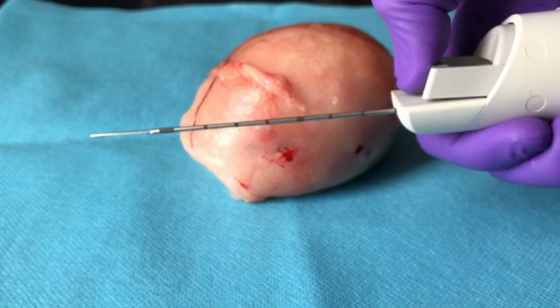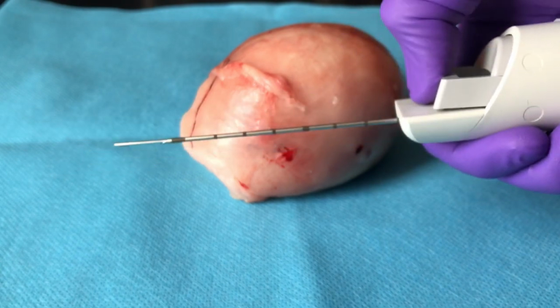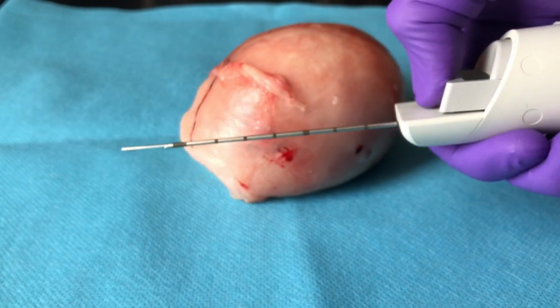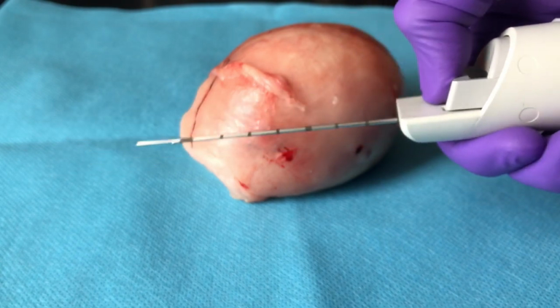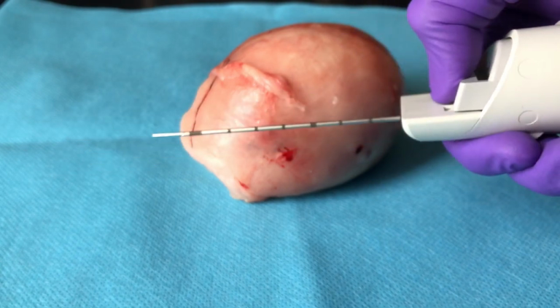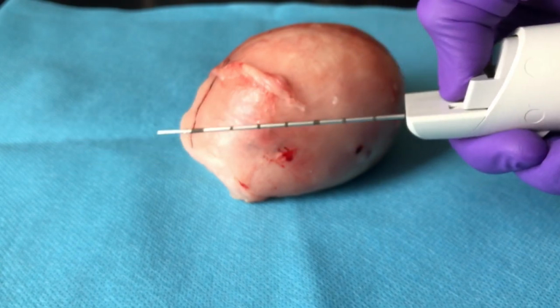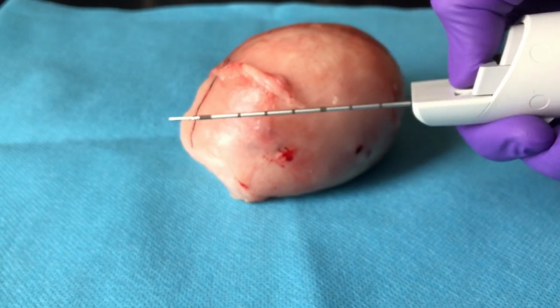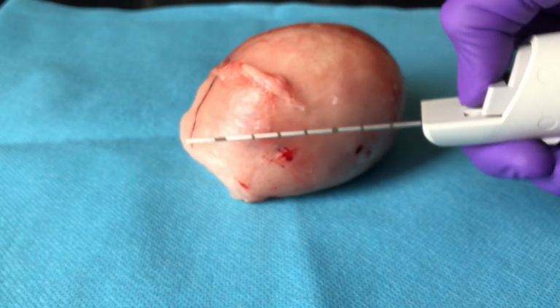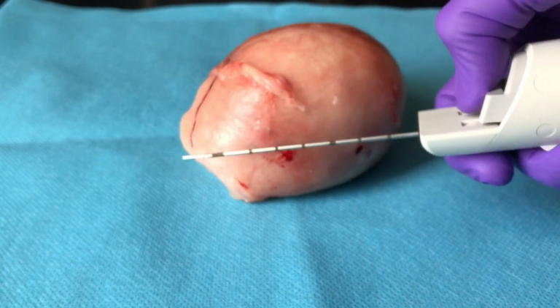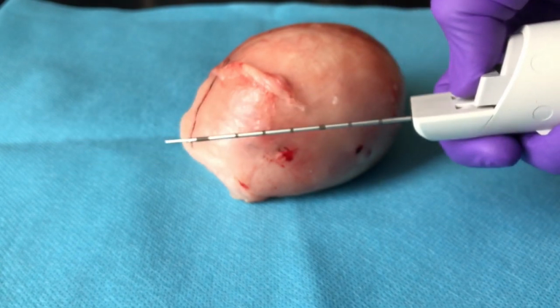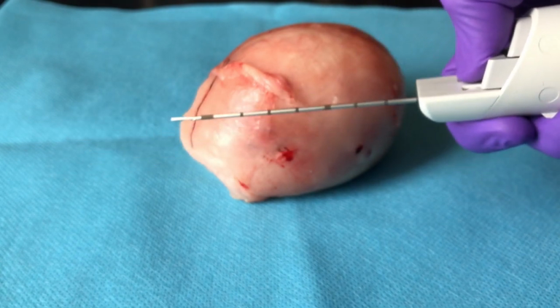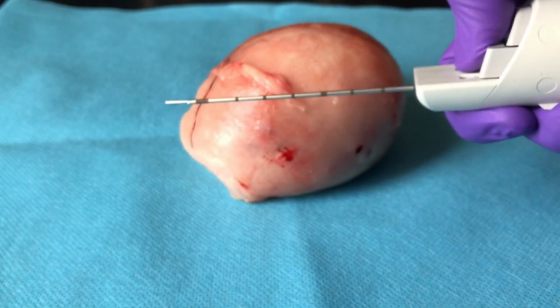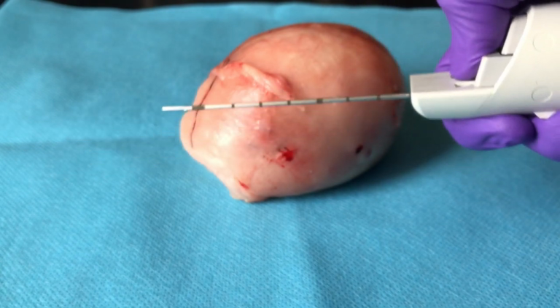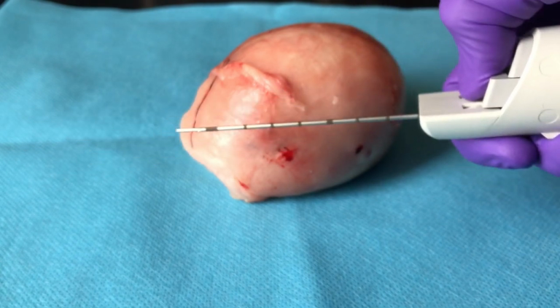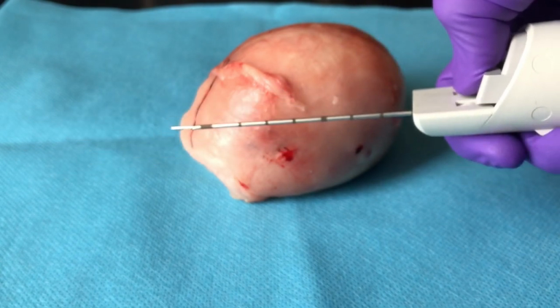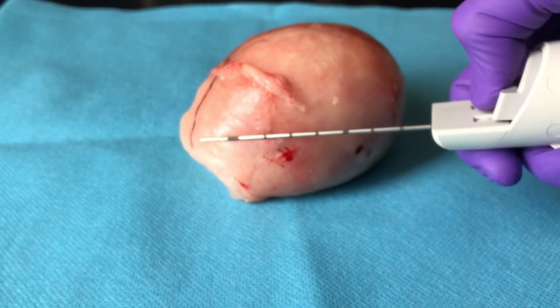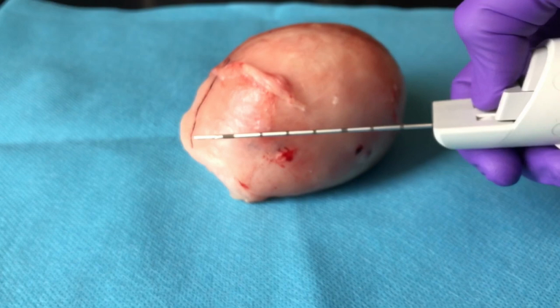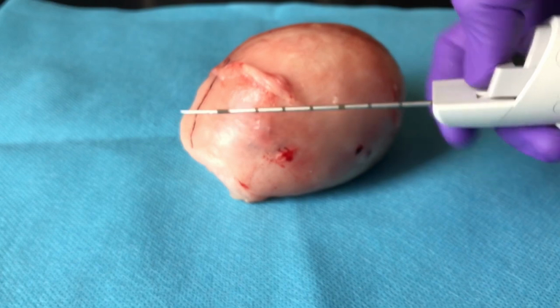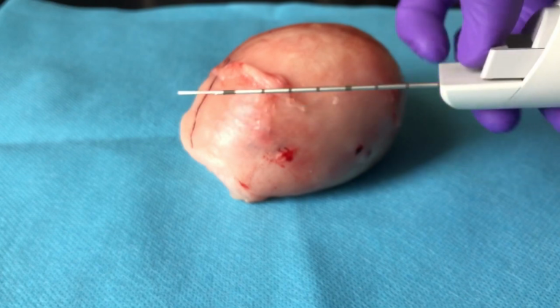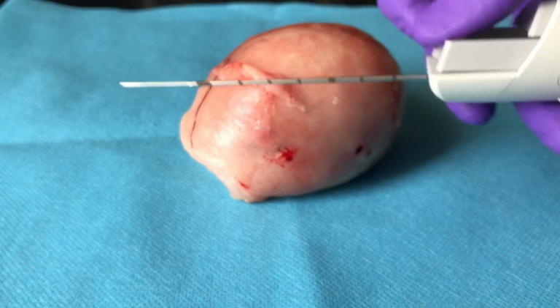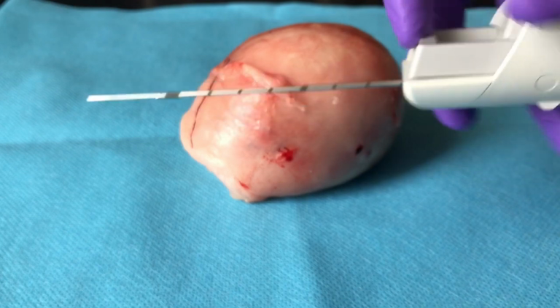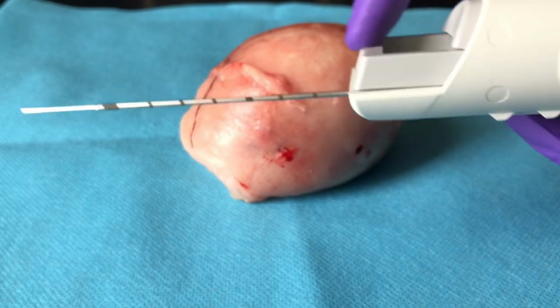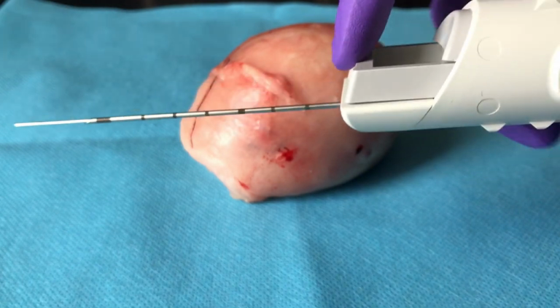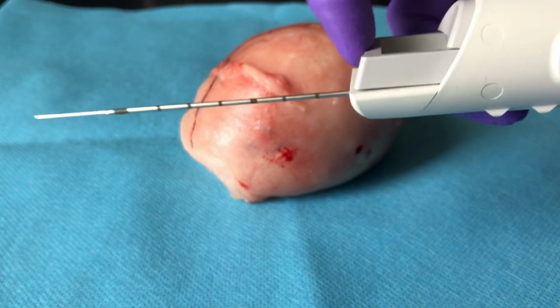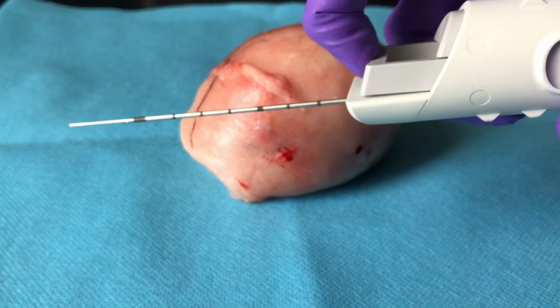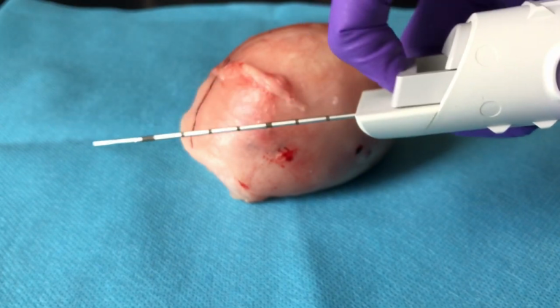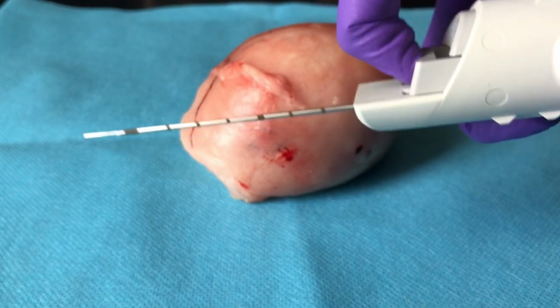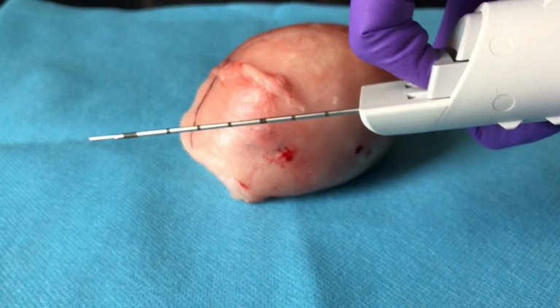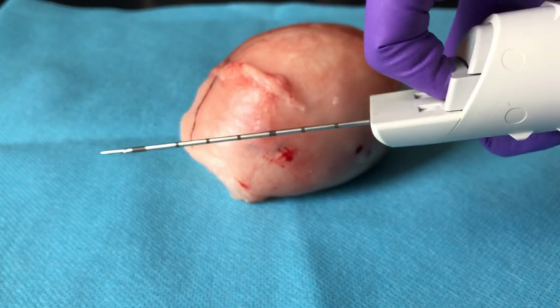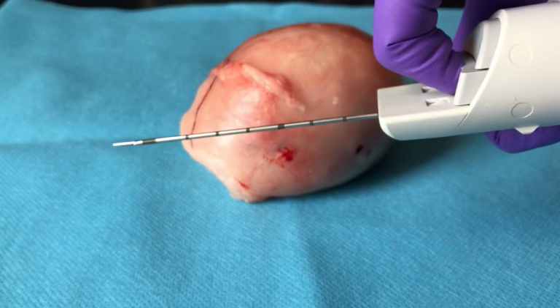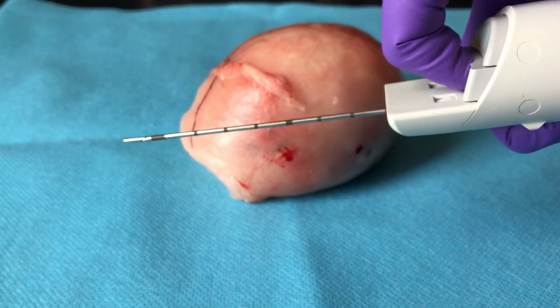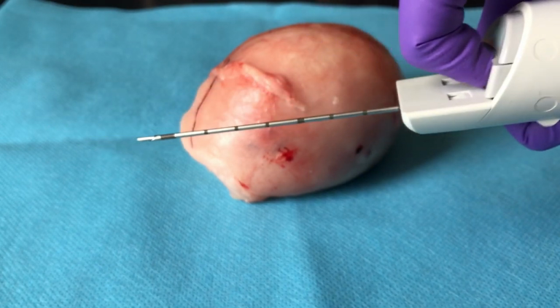This is exactly how we need to load the gun for a second biopsy sample.